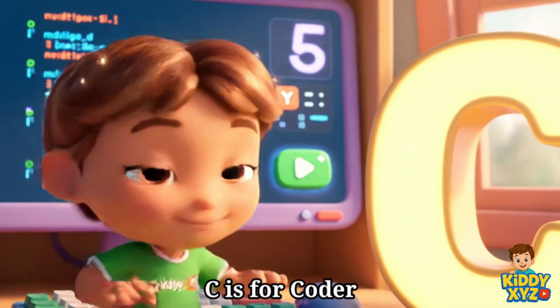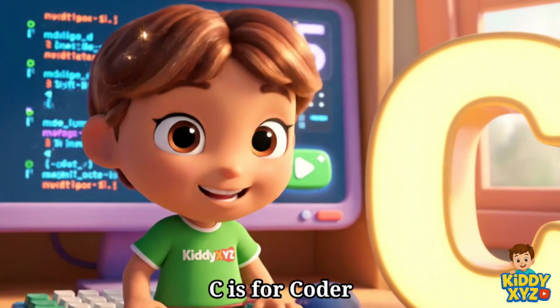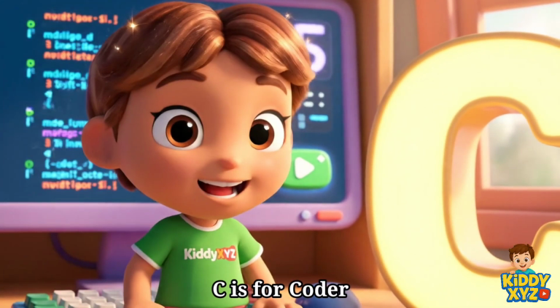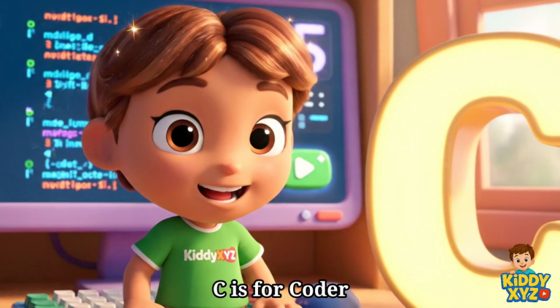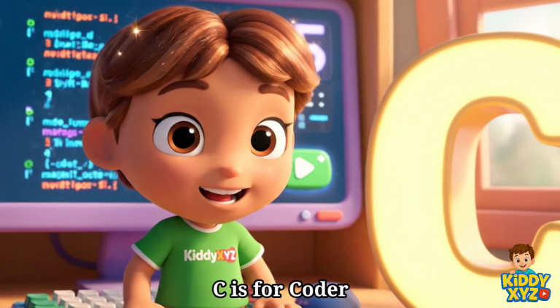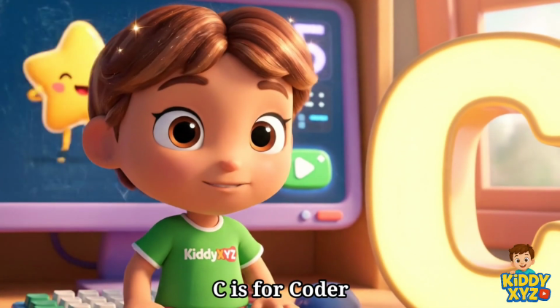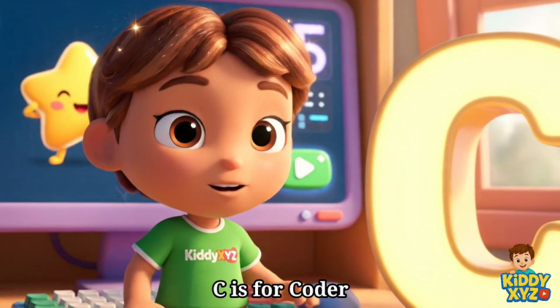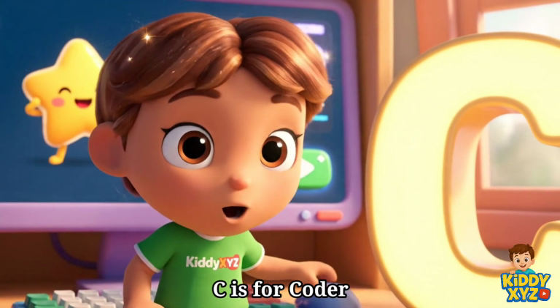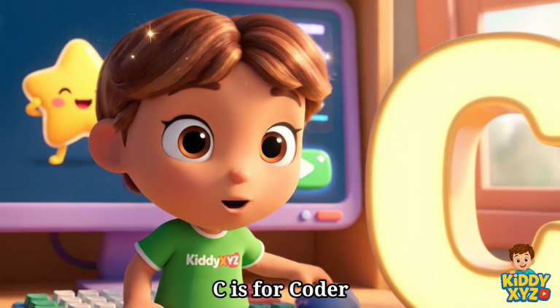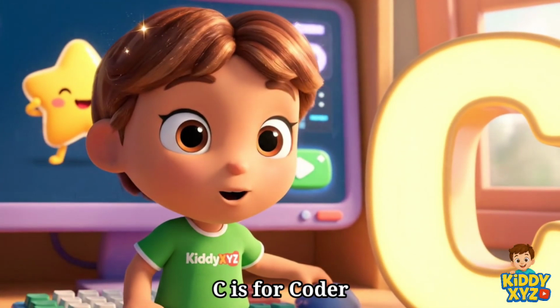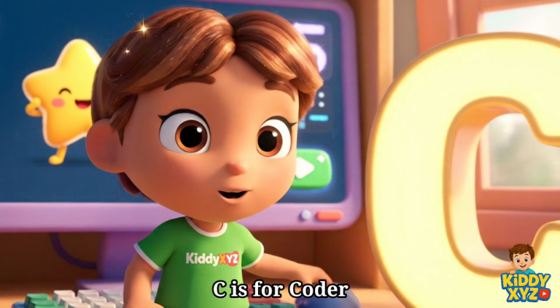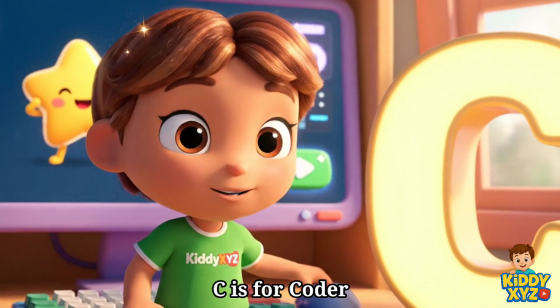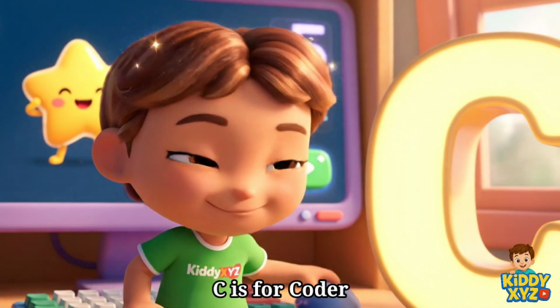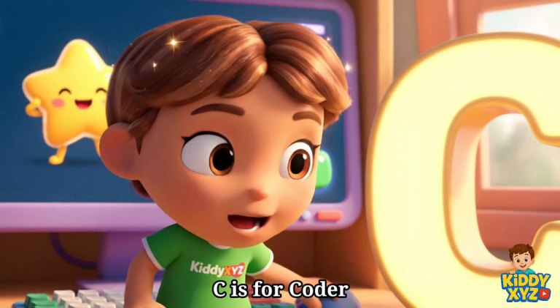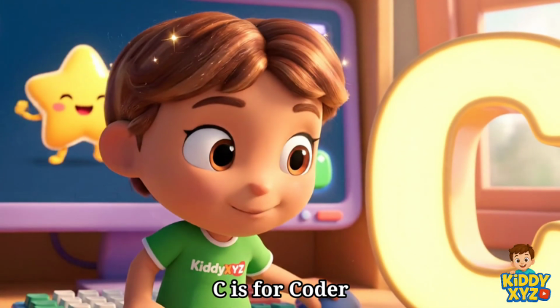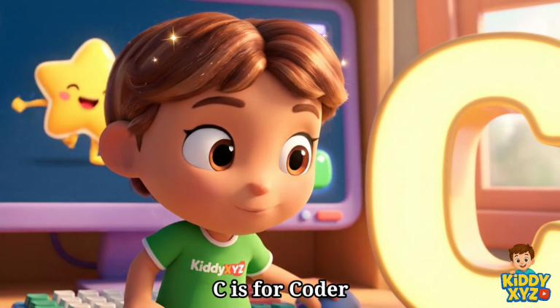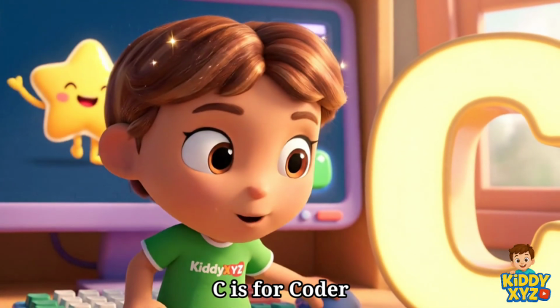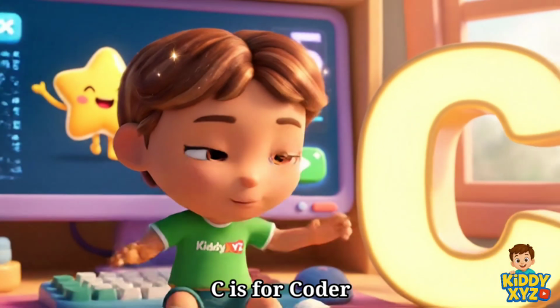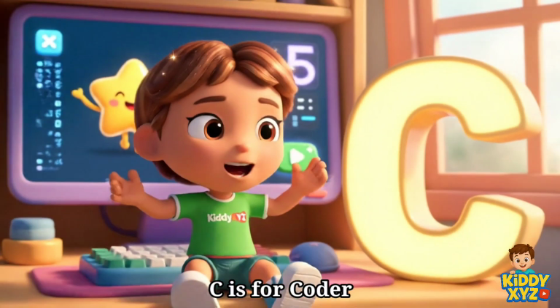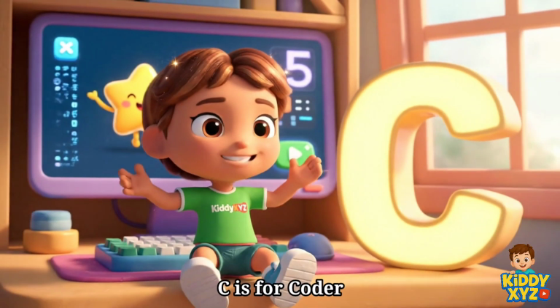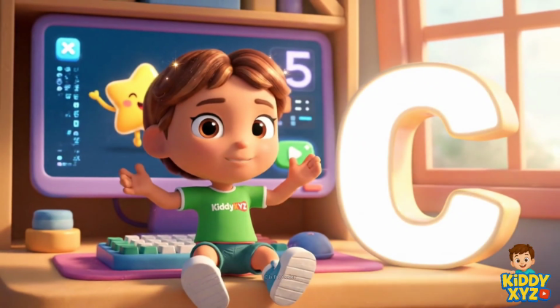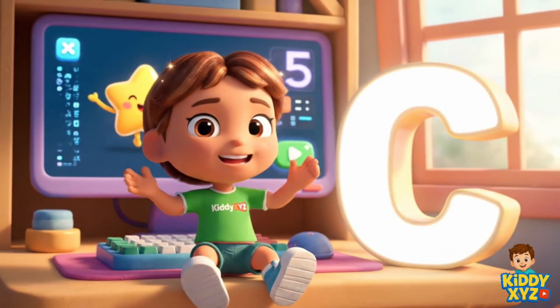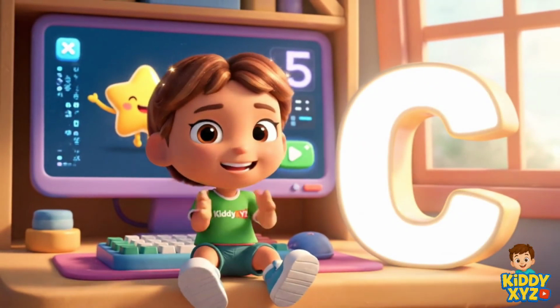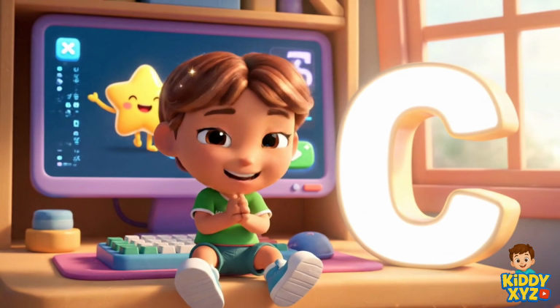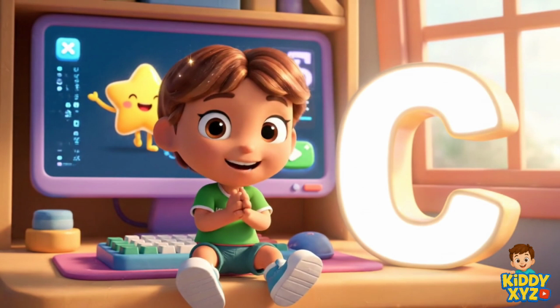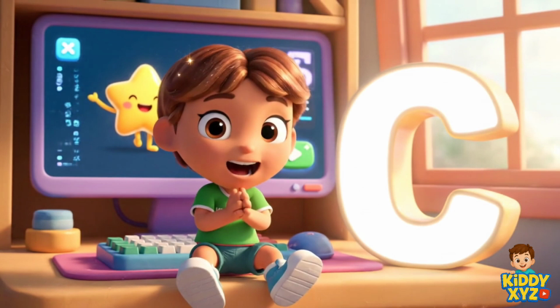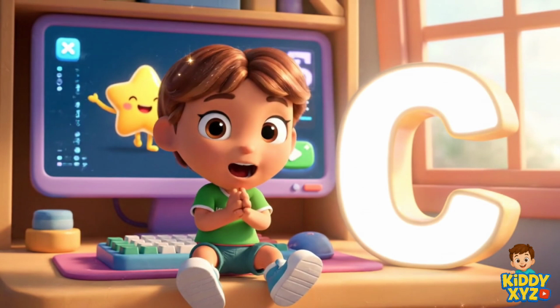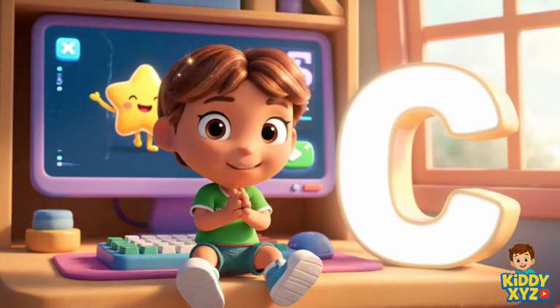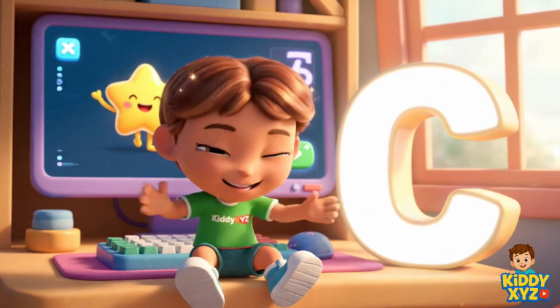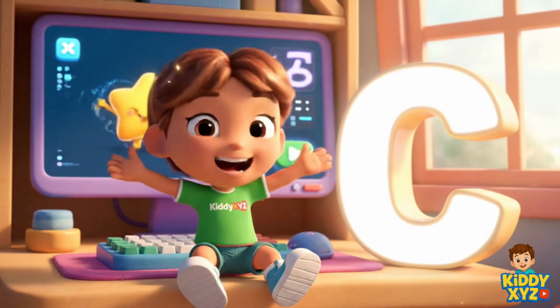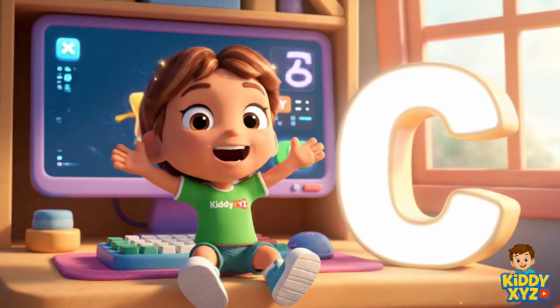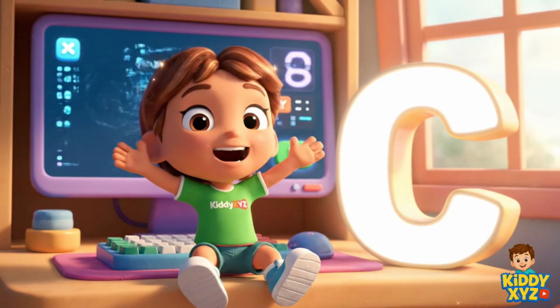C is for Coder. Typing fun blocks that make games come alive.